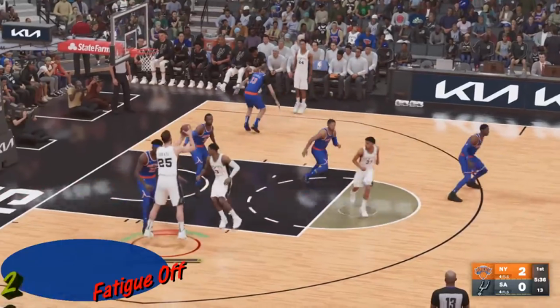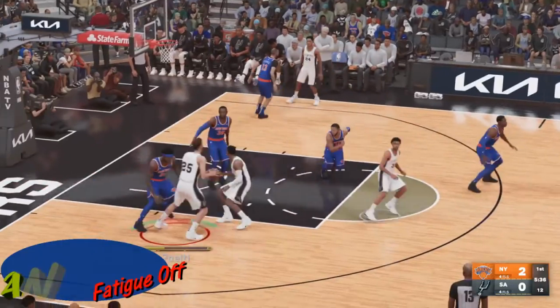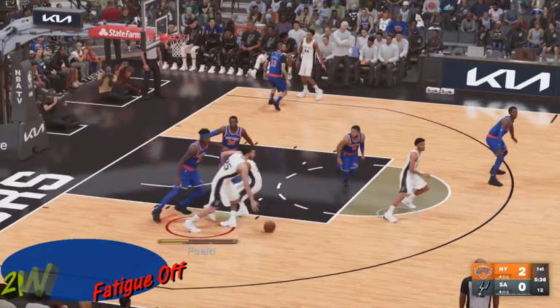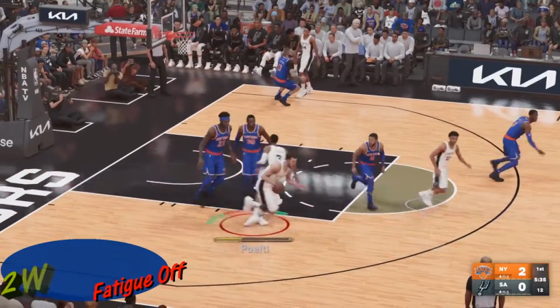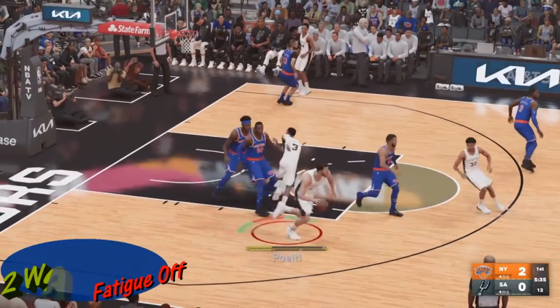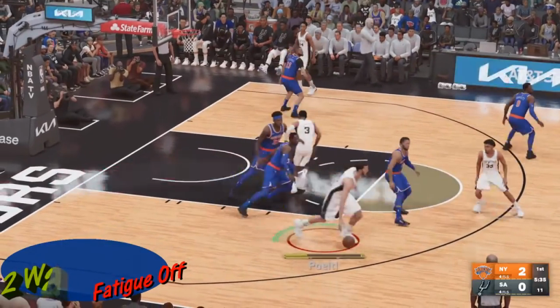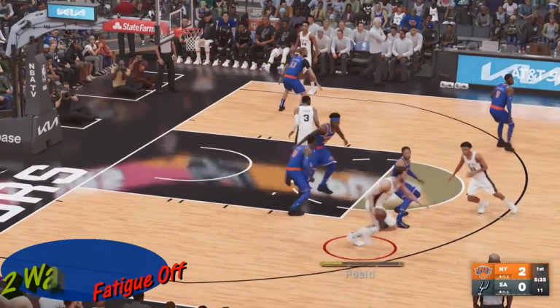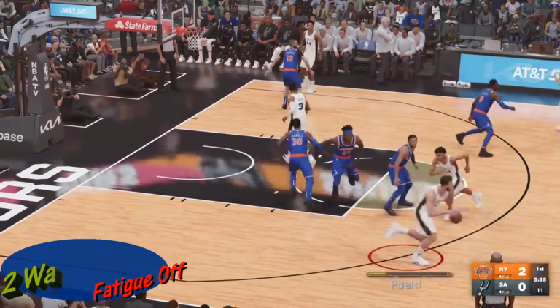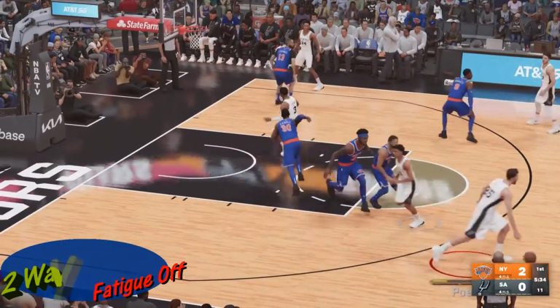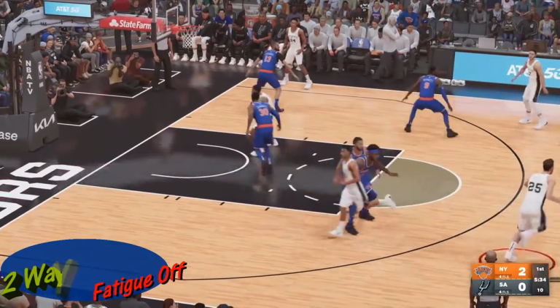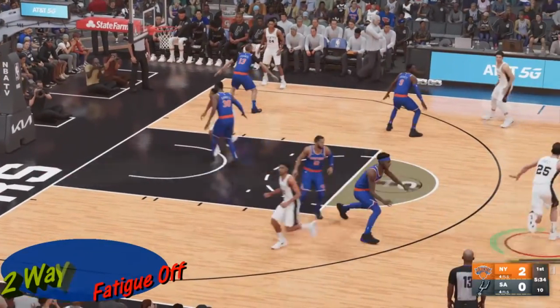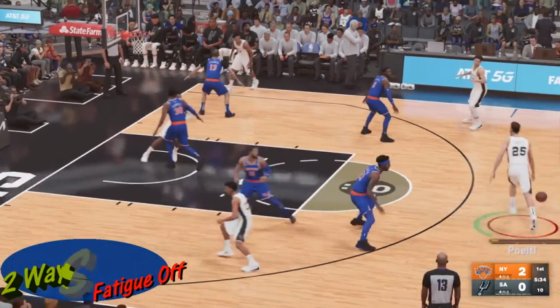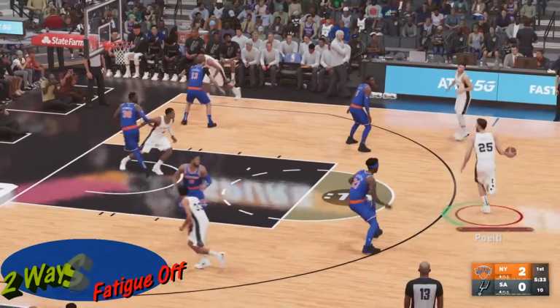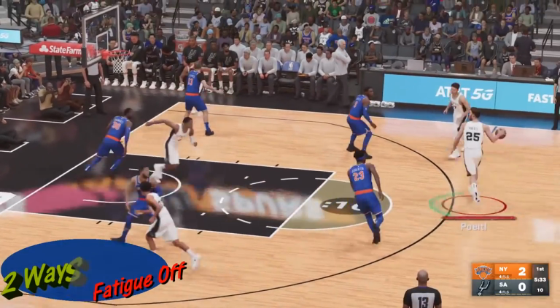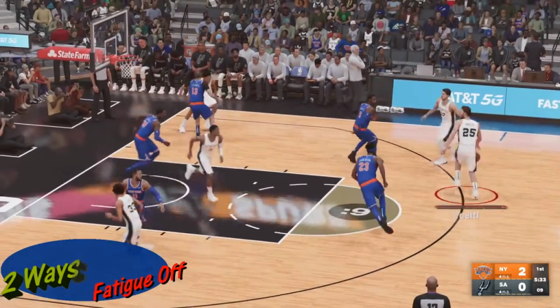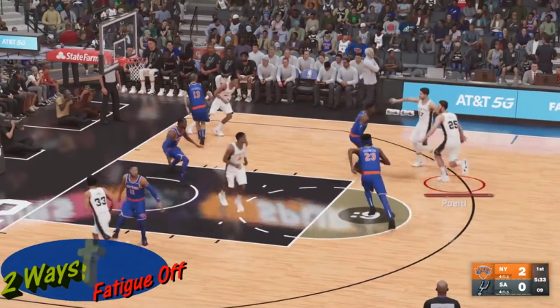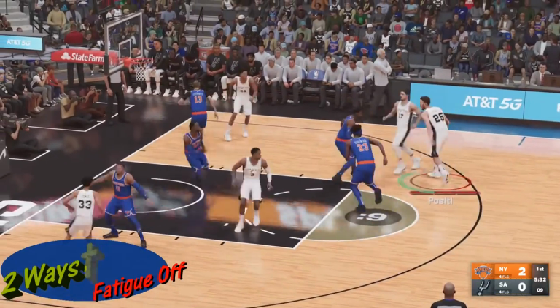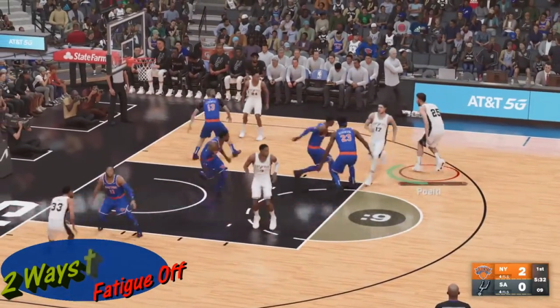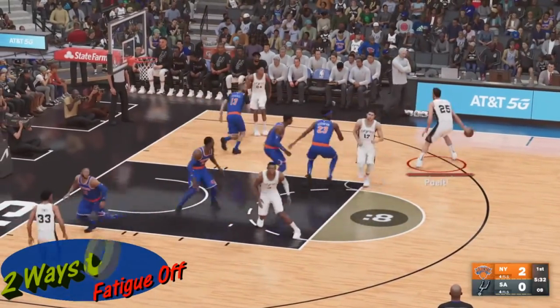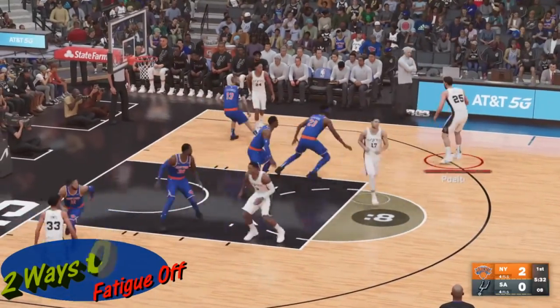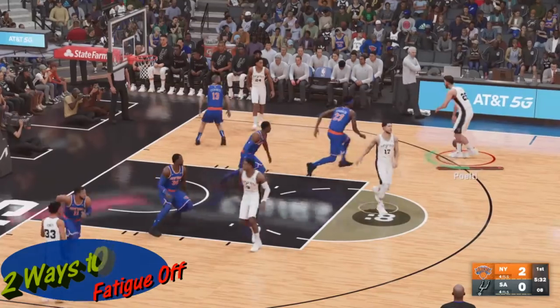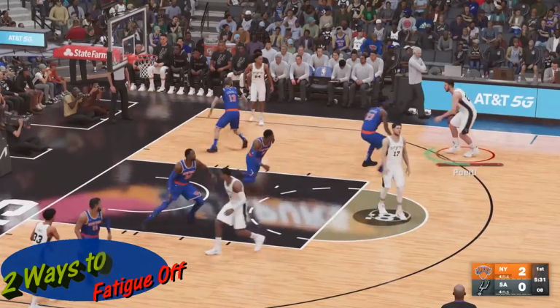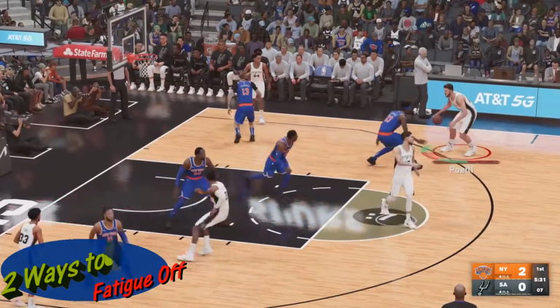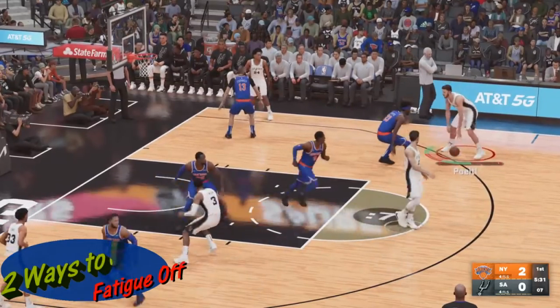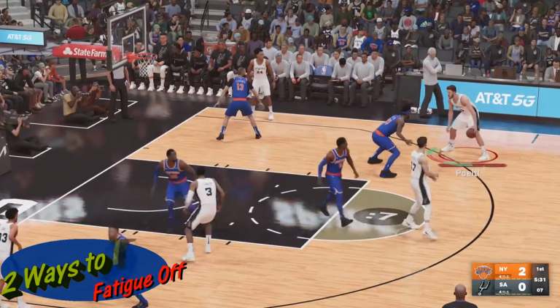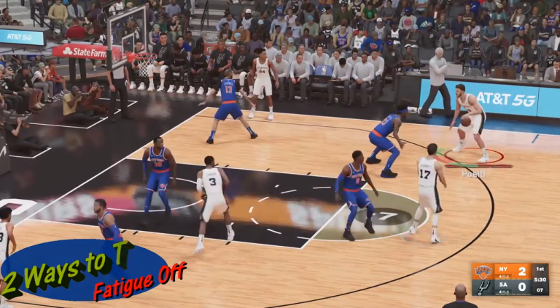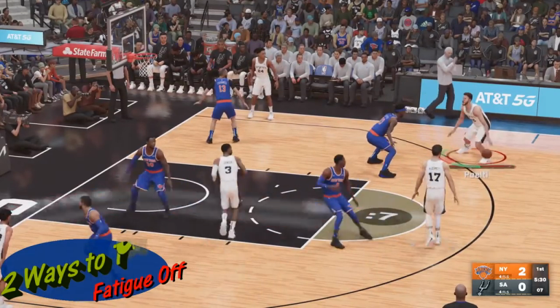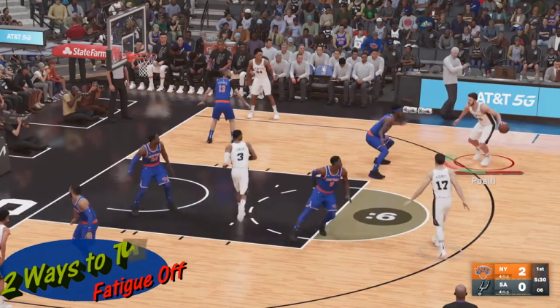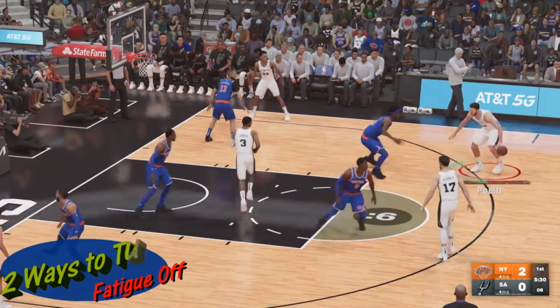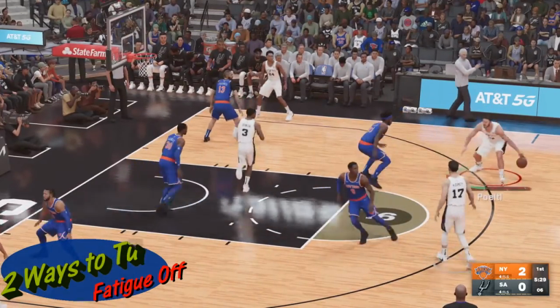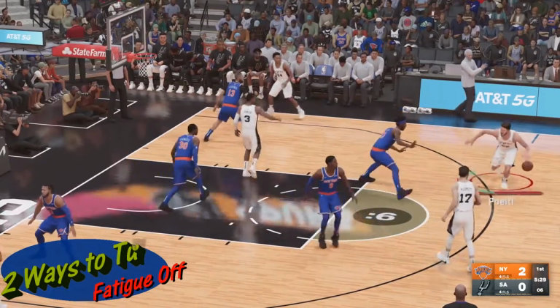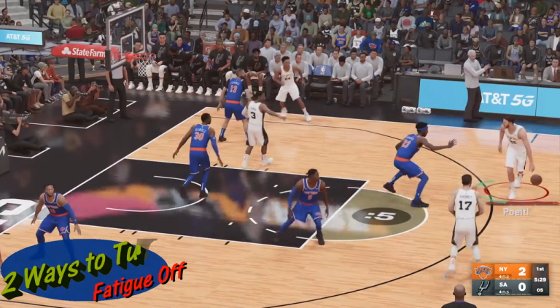Welcome to NBA 2K23. Today we're going to look at two different ways to turn fatigue off.